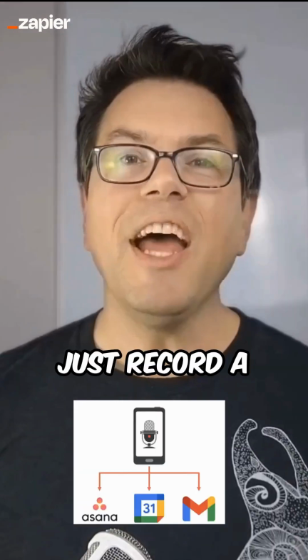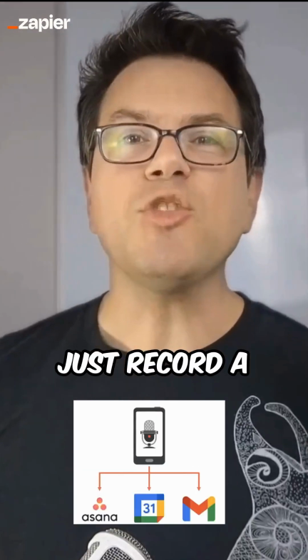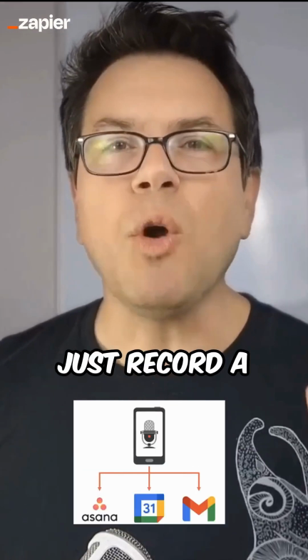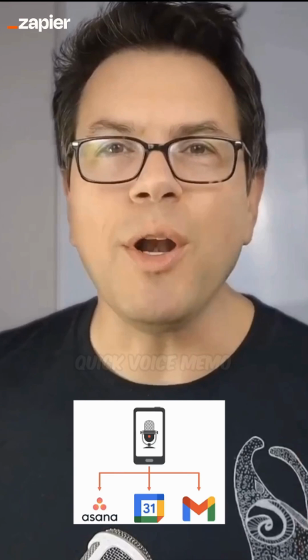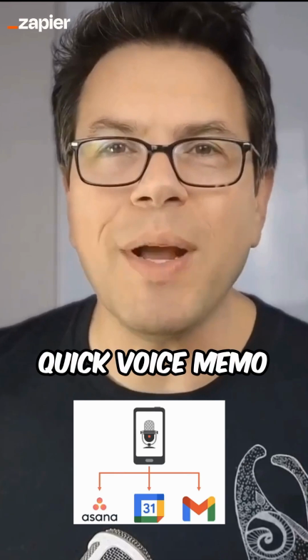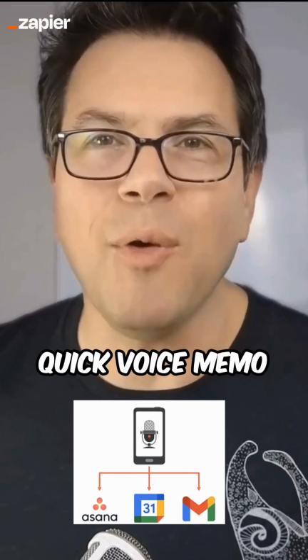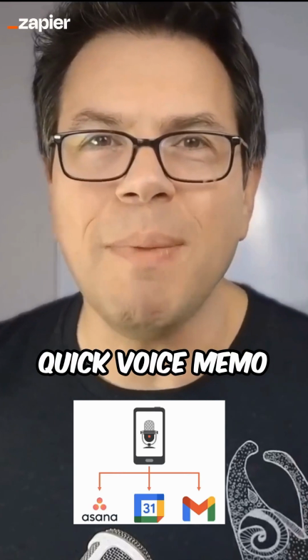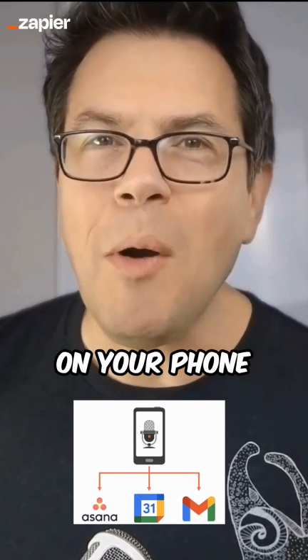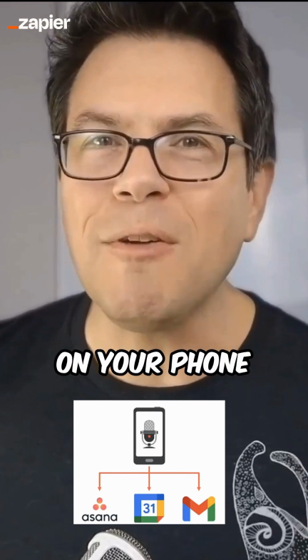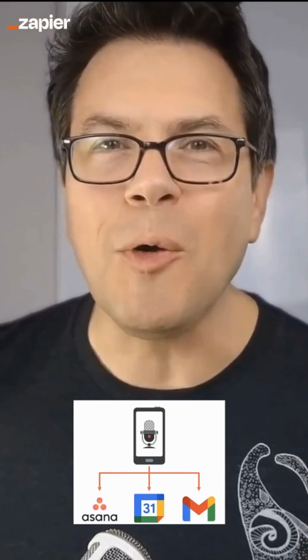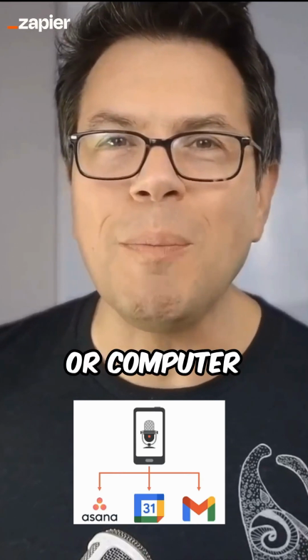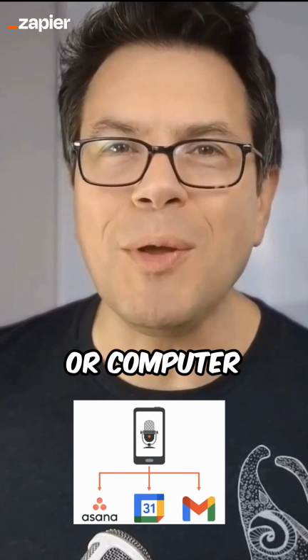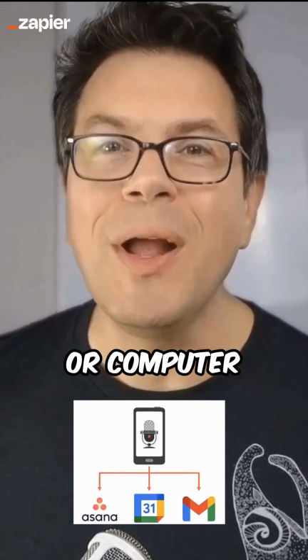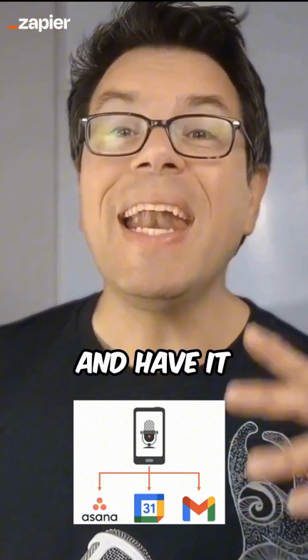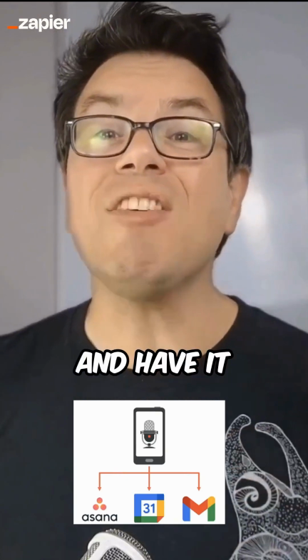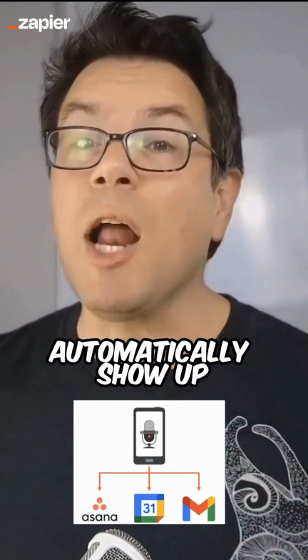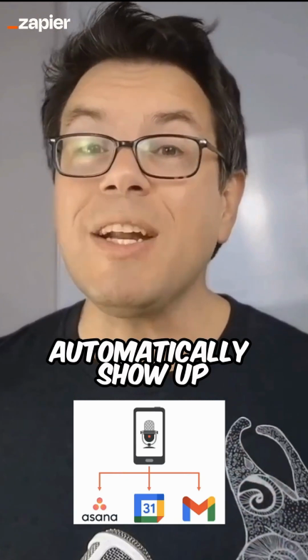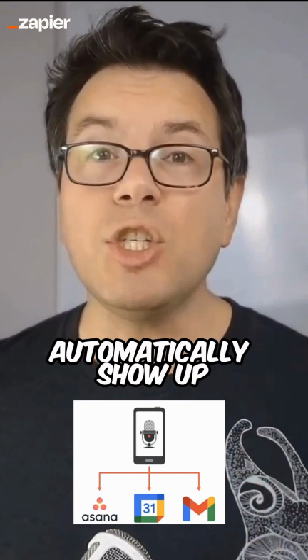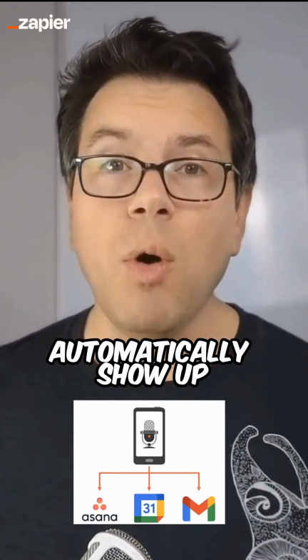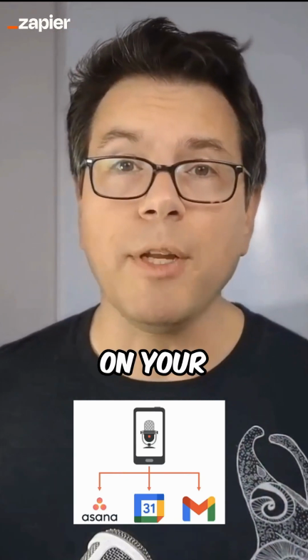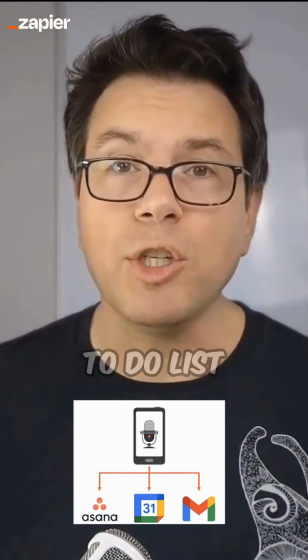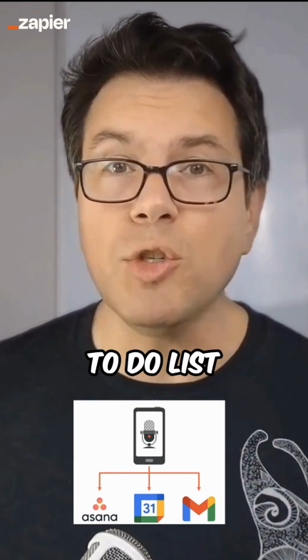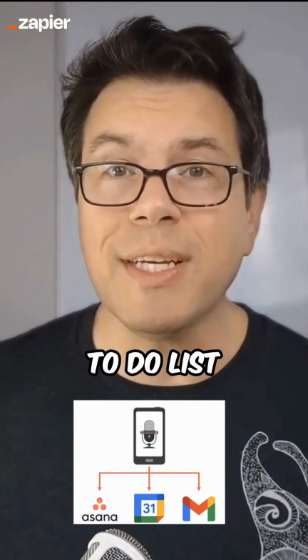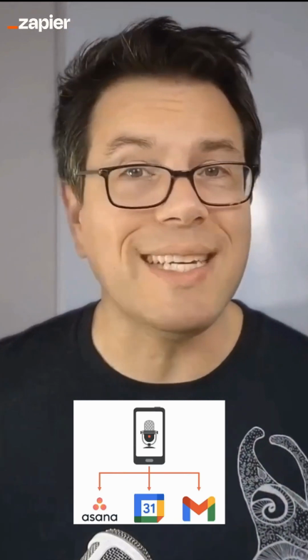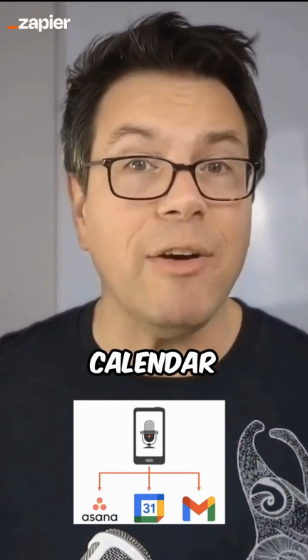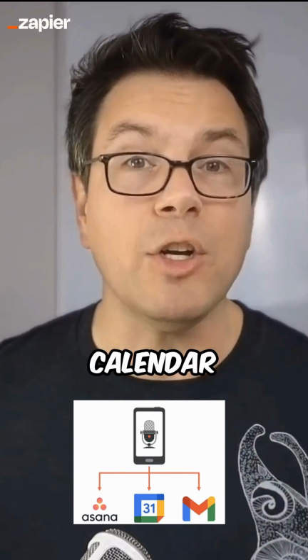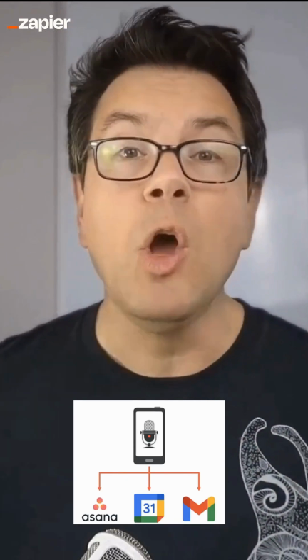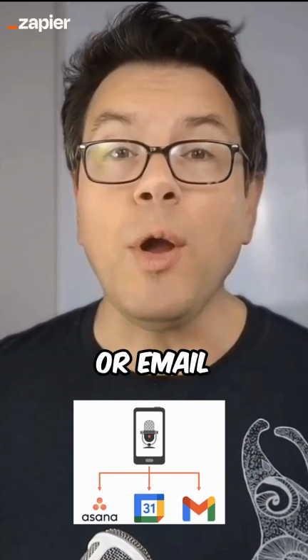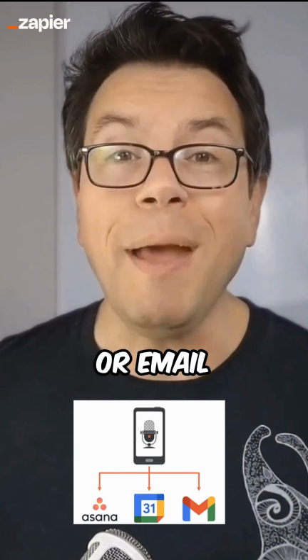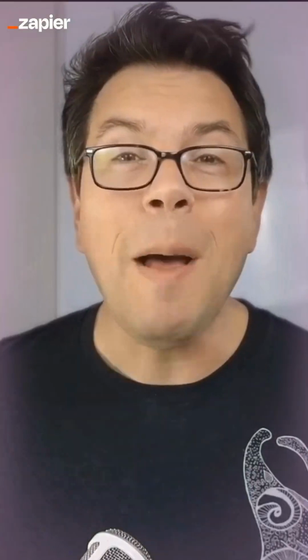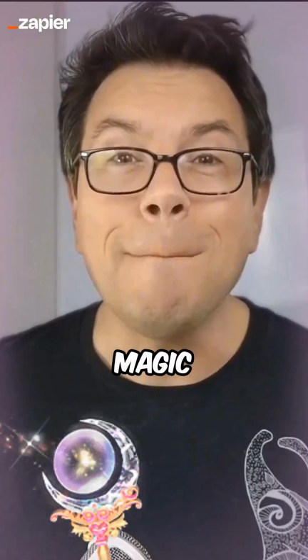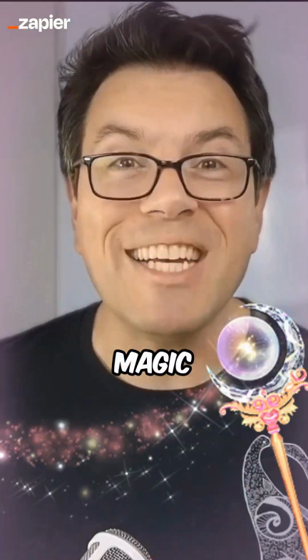Just record a quick voice memo on your phone or computer and have it automatically show up on your to-do list, calendar, or email. Magic.